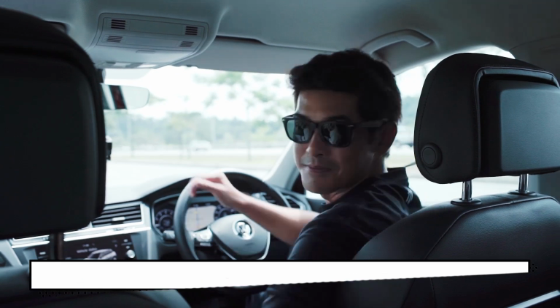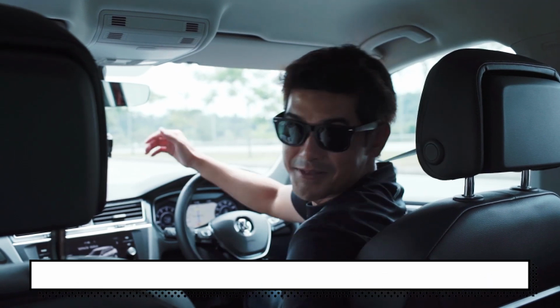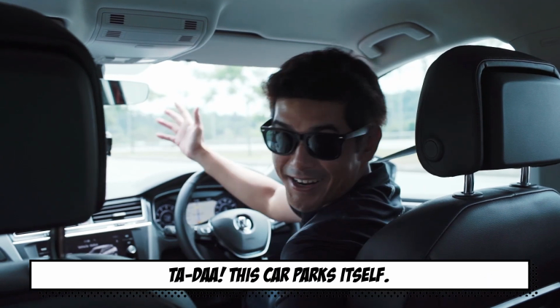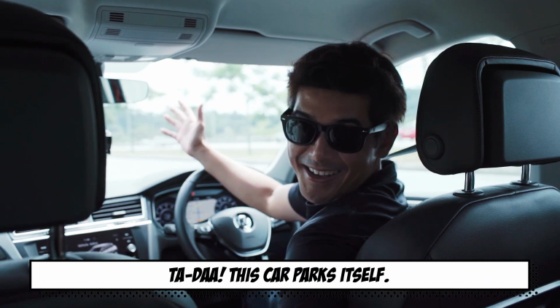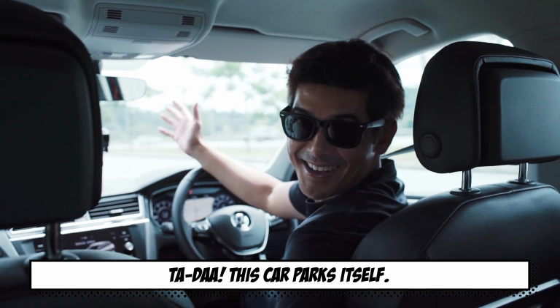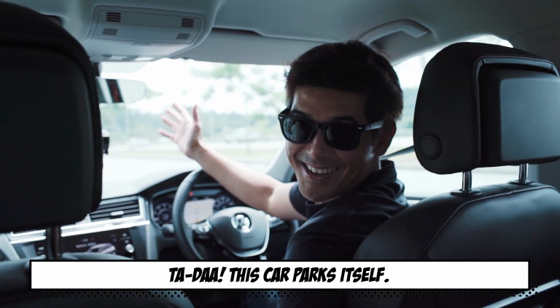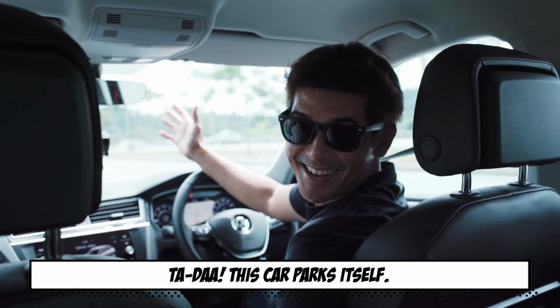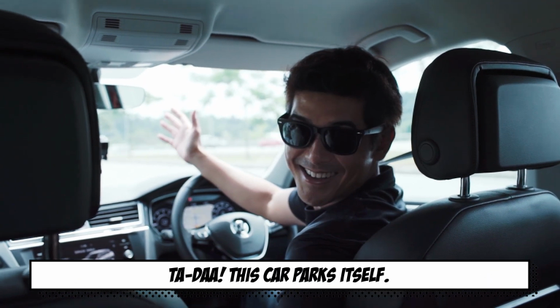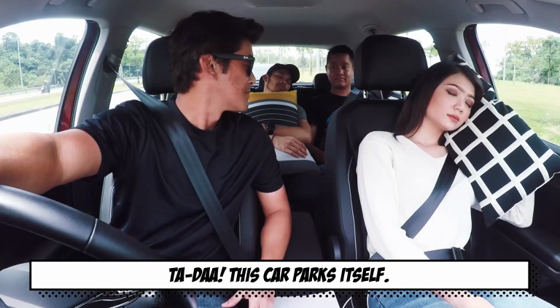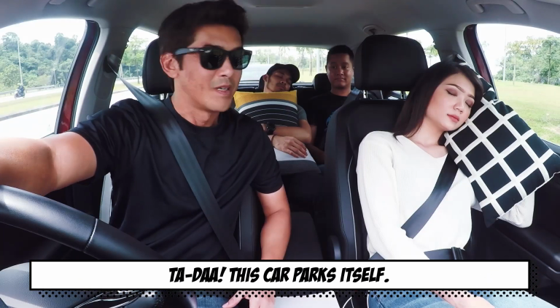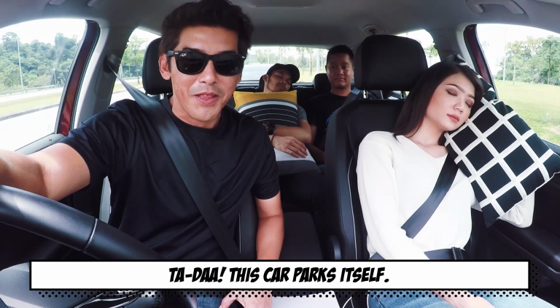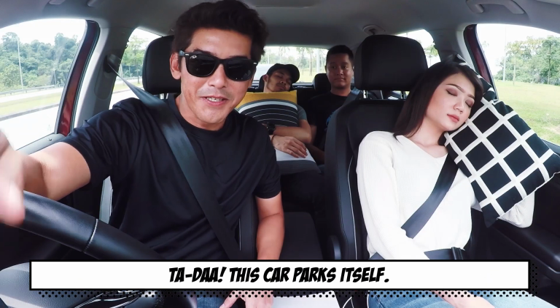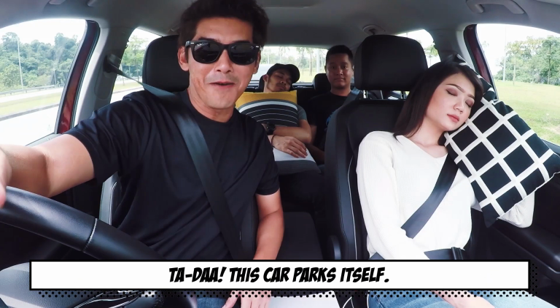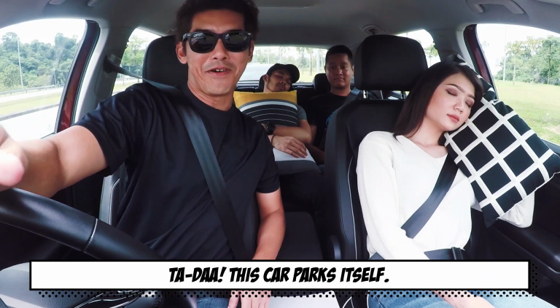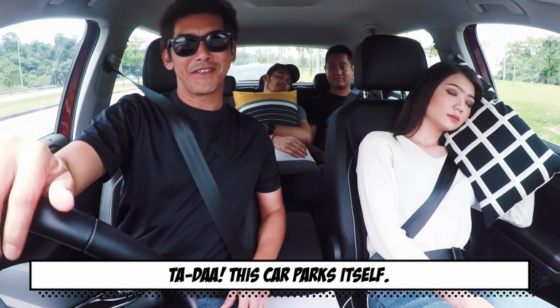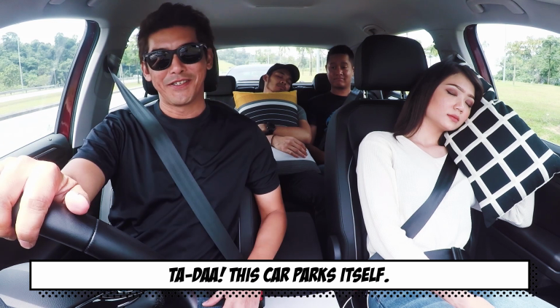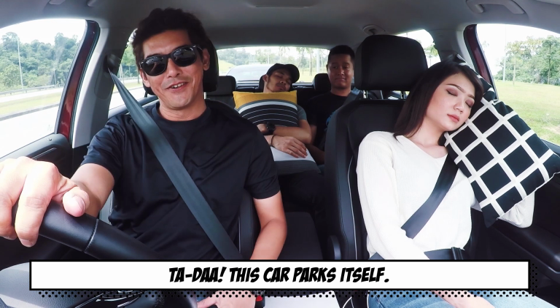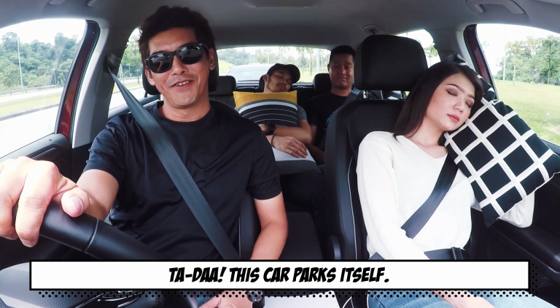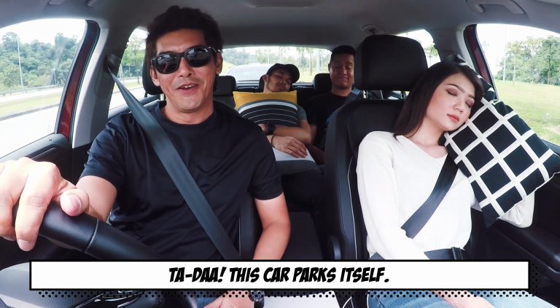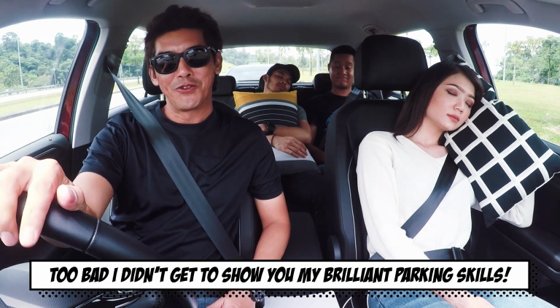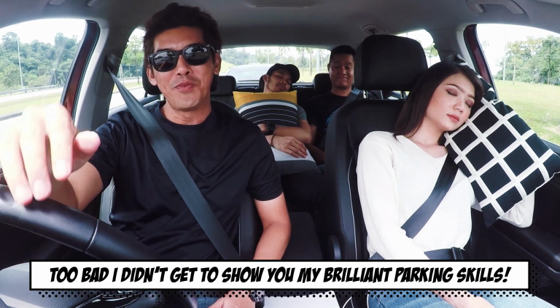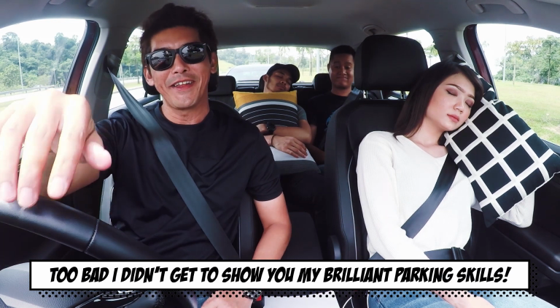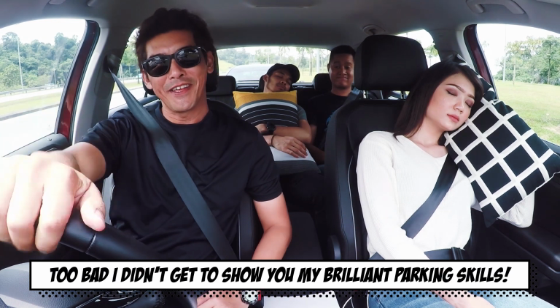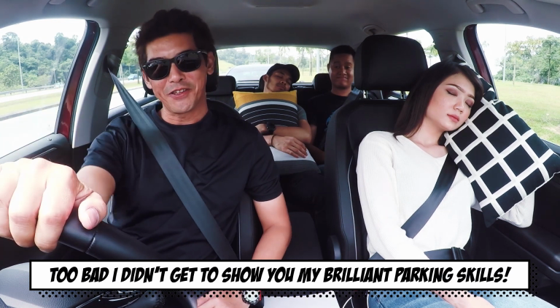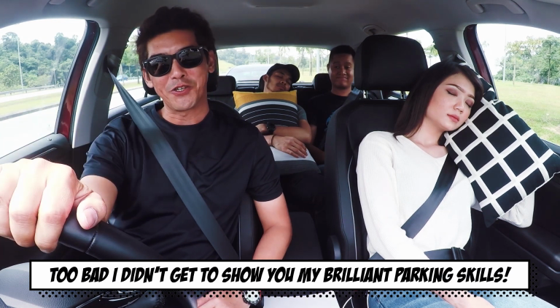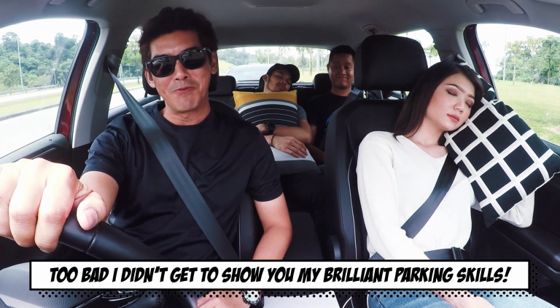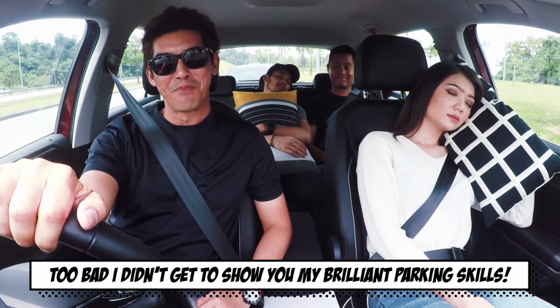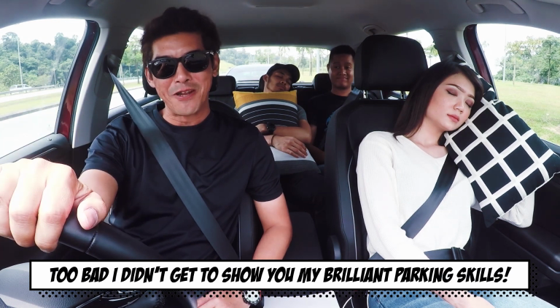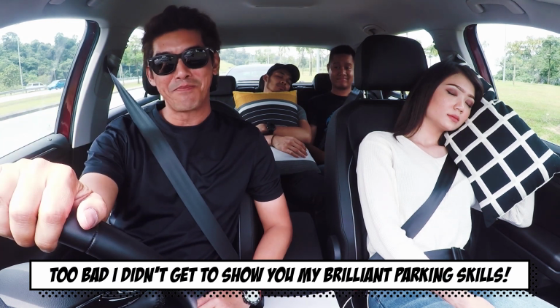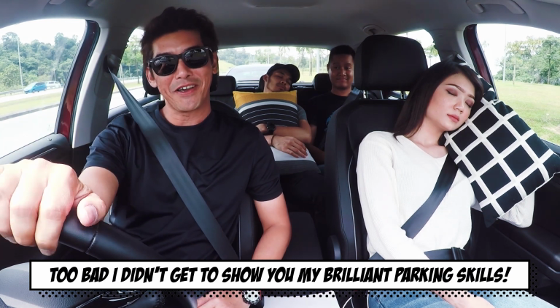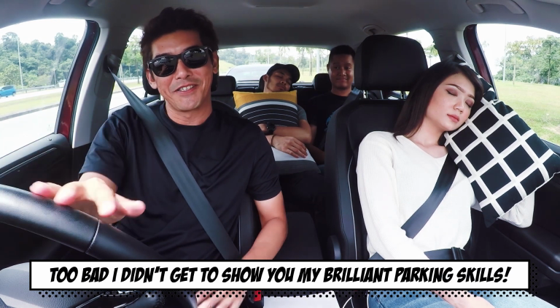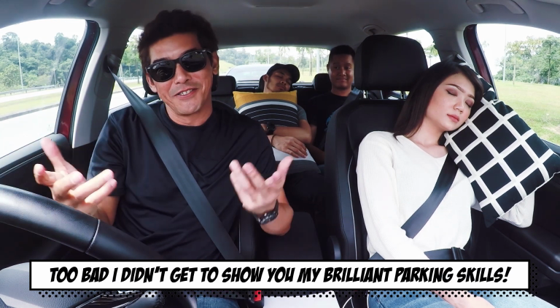Ta-da! This car parks itself. Too bad I didn't get to show you my brilliant parking skills.